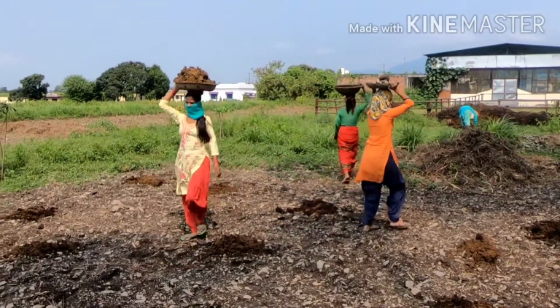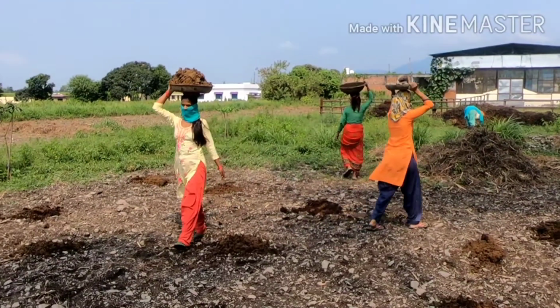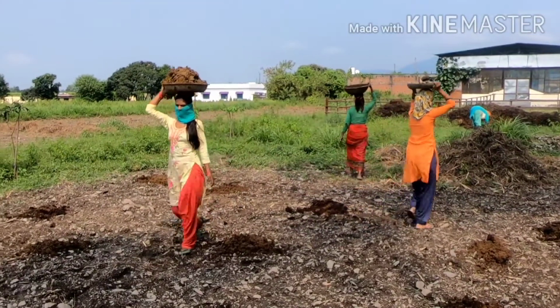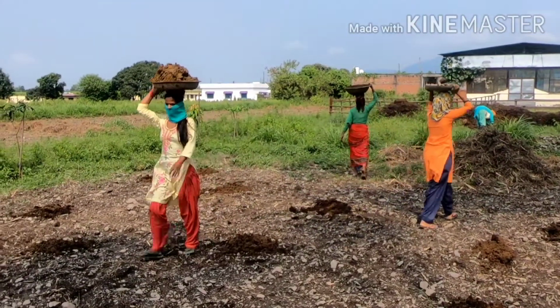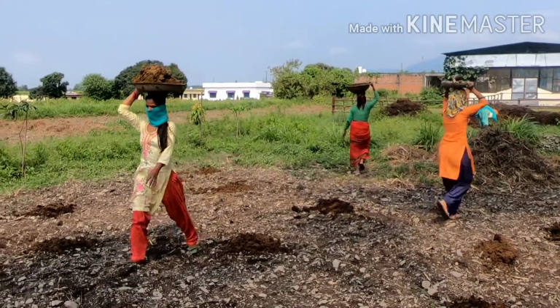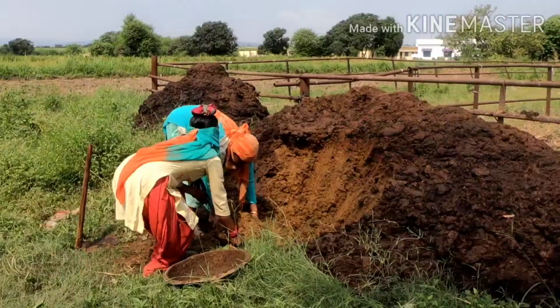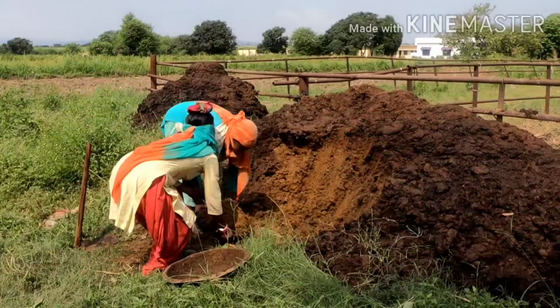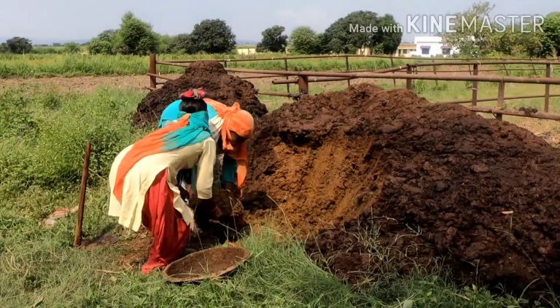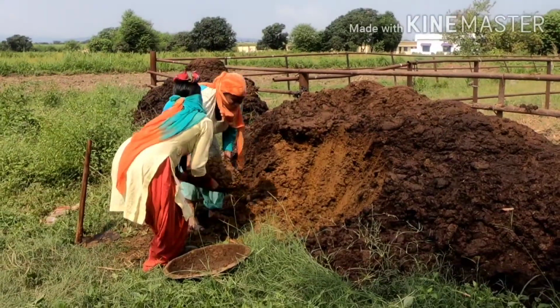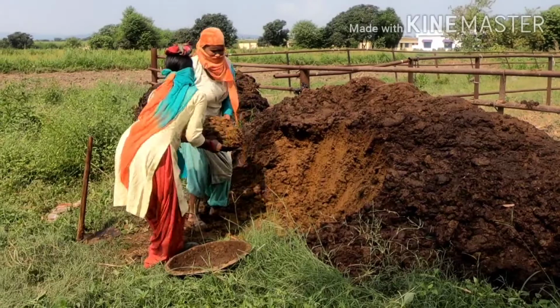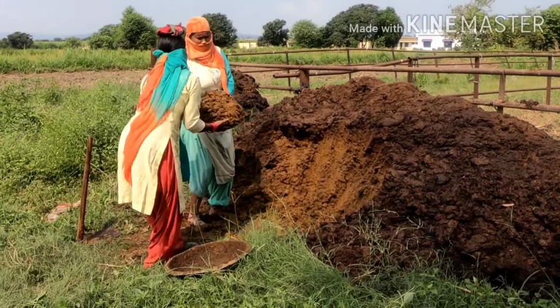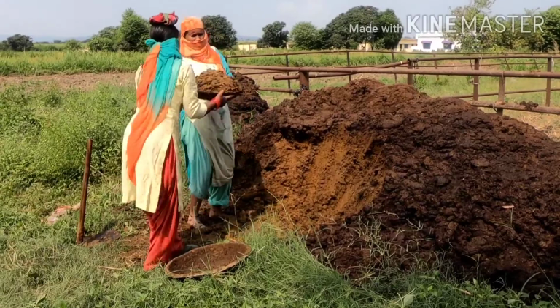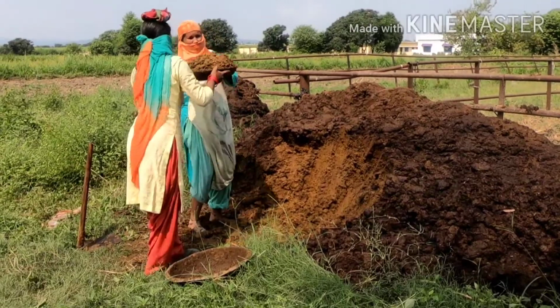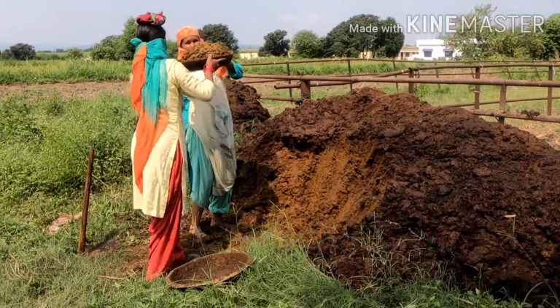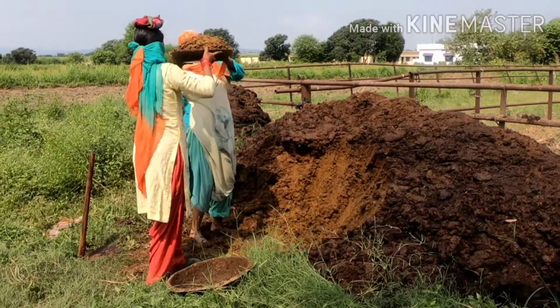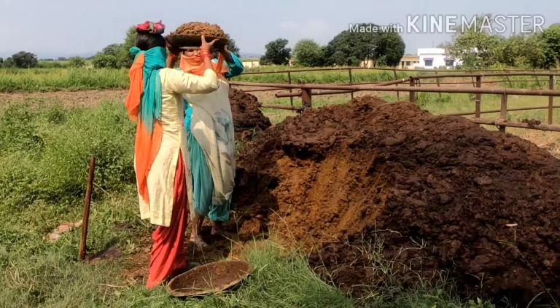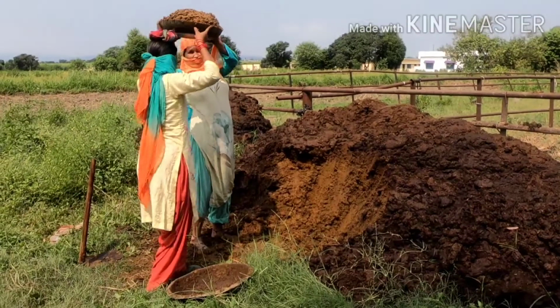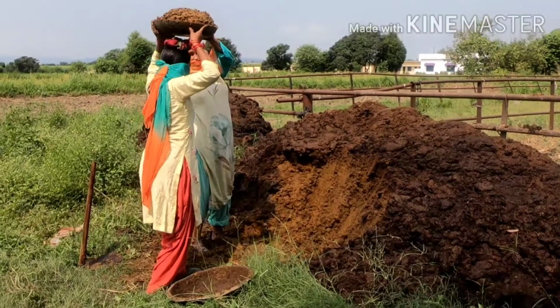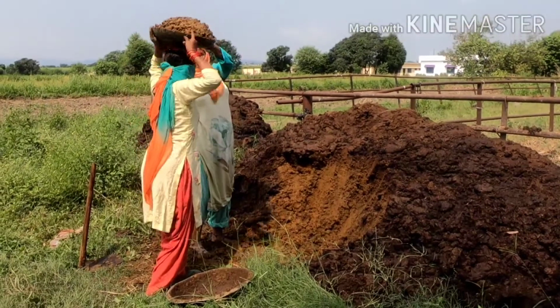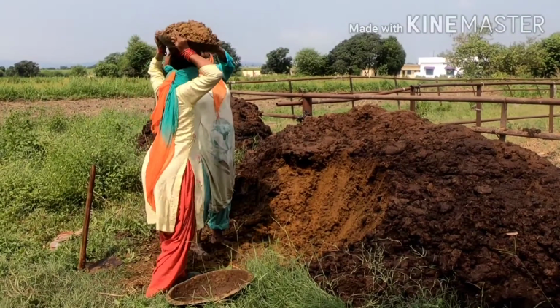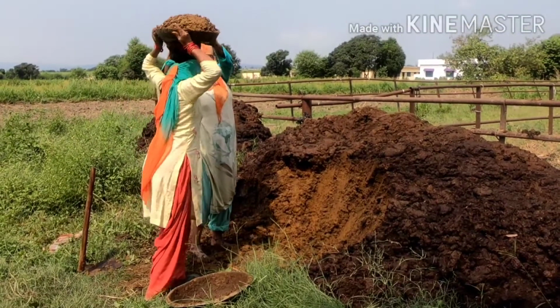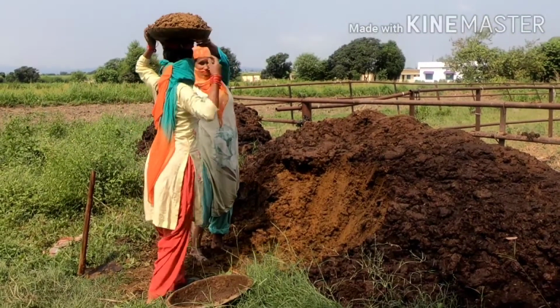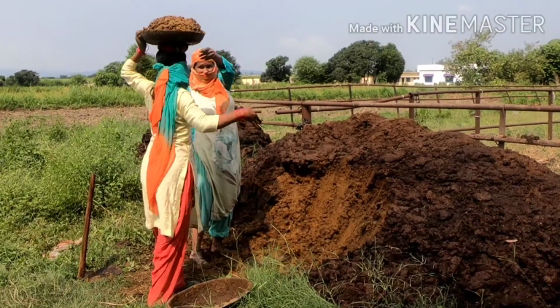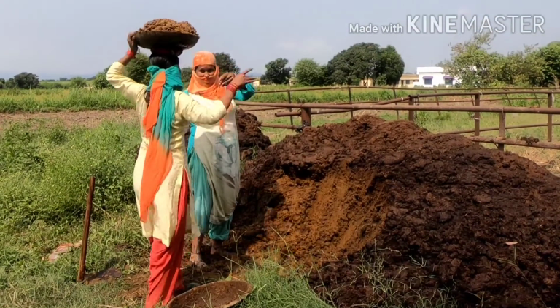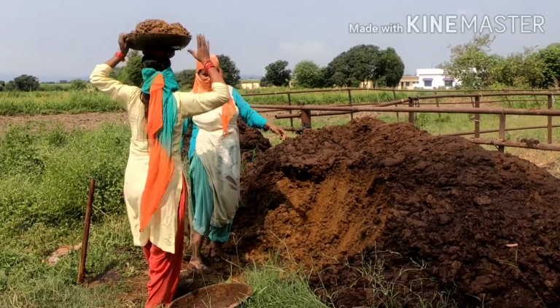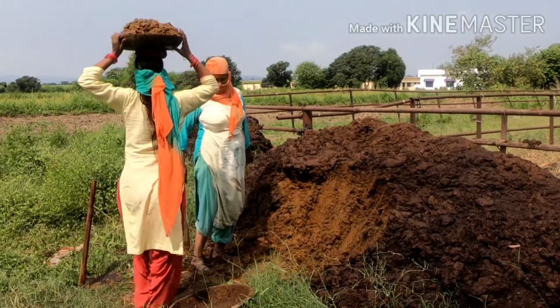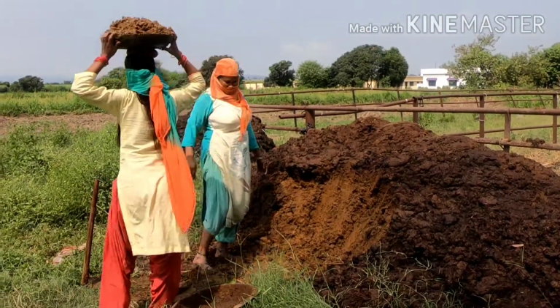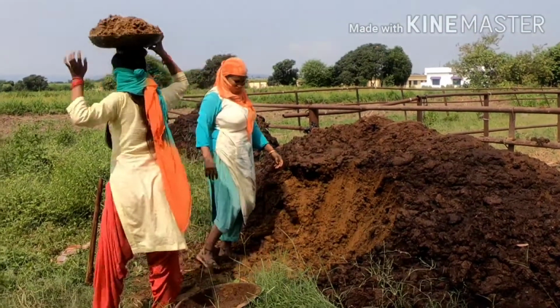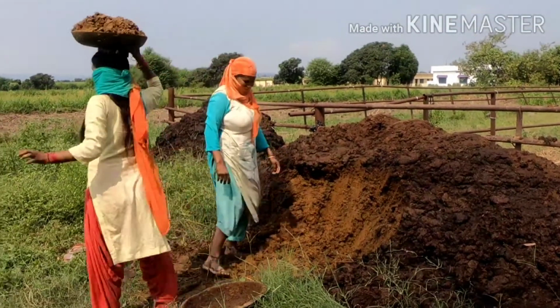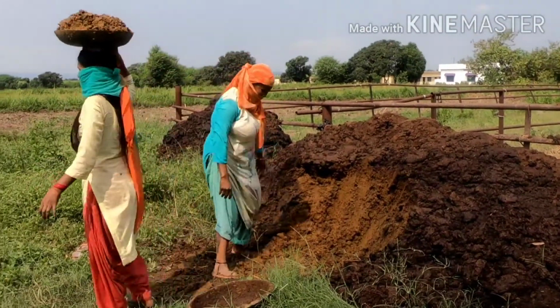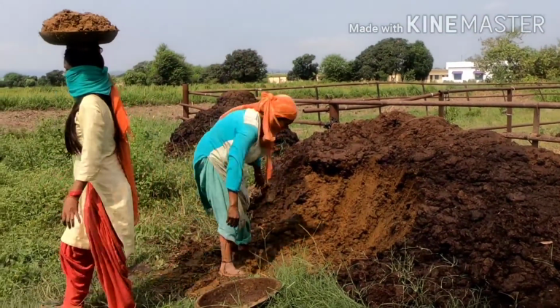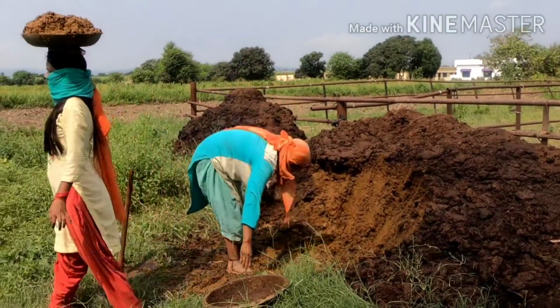Once the field is cleaned up, we can start putting cow manure in the field to provide the nutrients required for the optimum growth of these fodder plants.